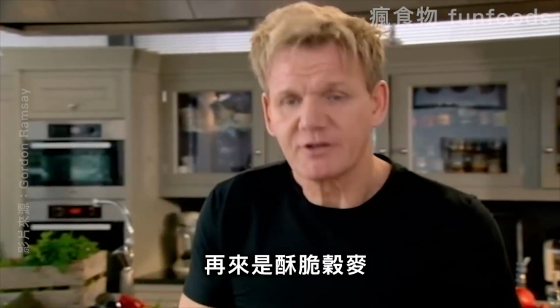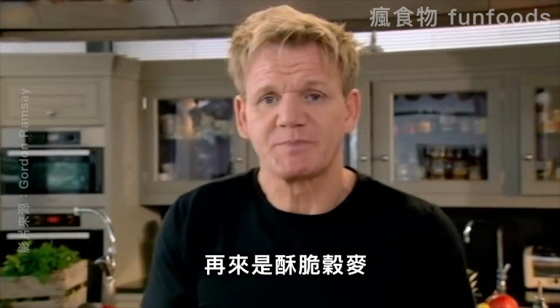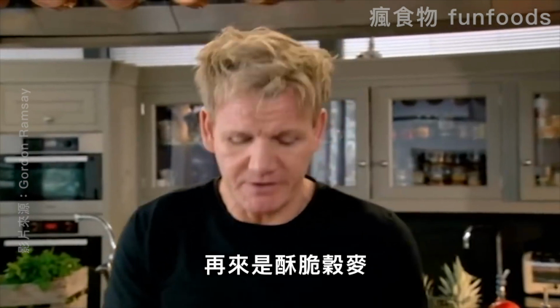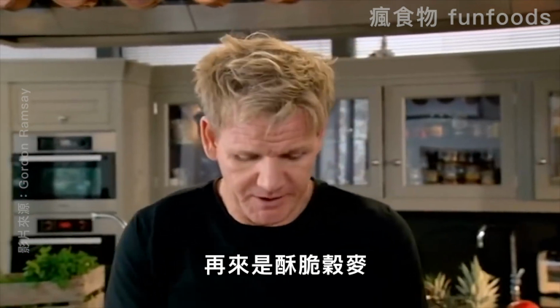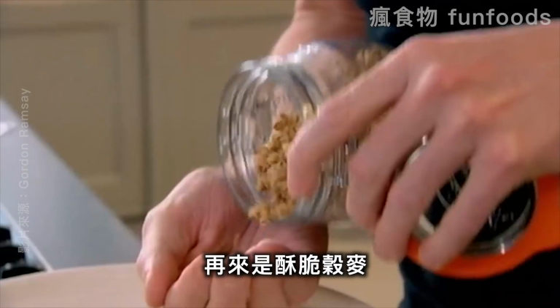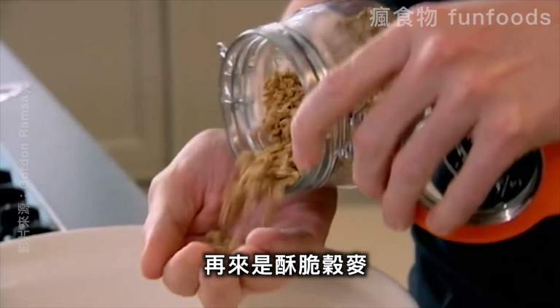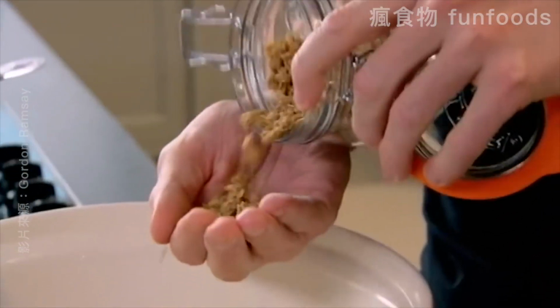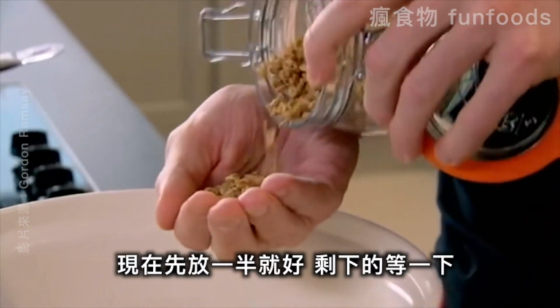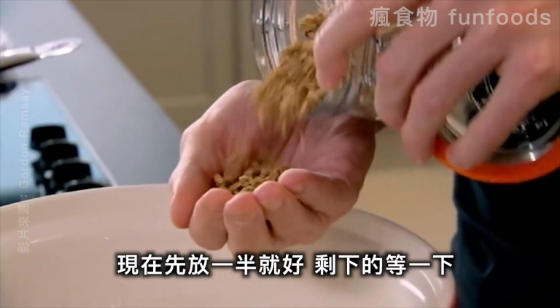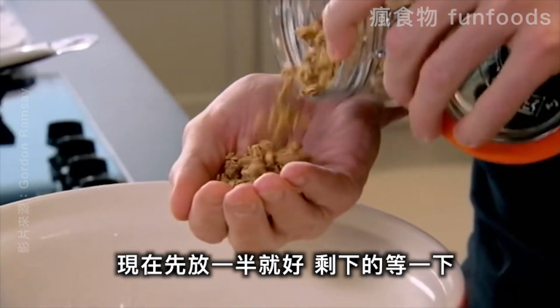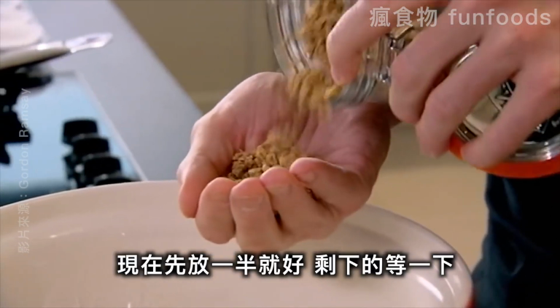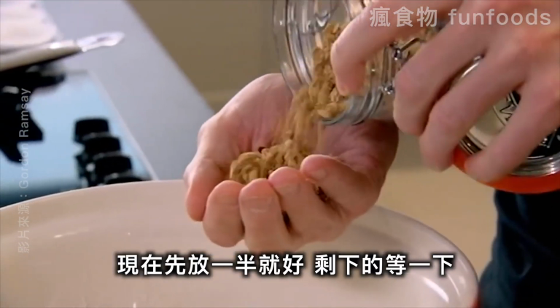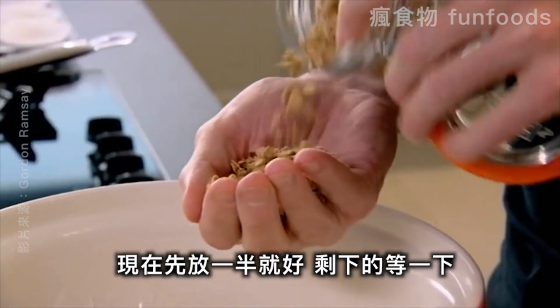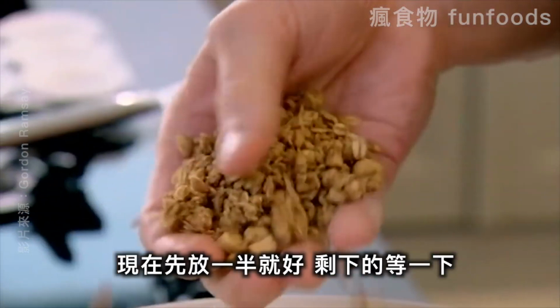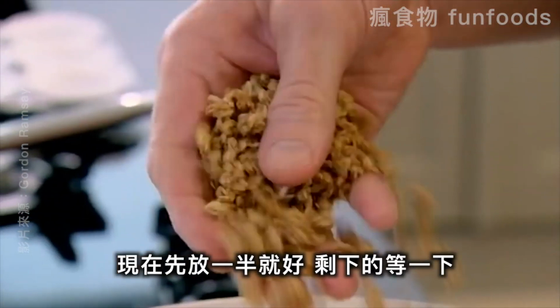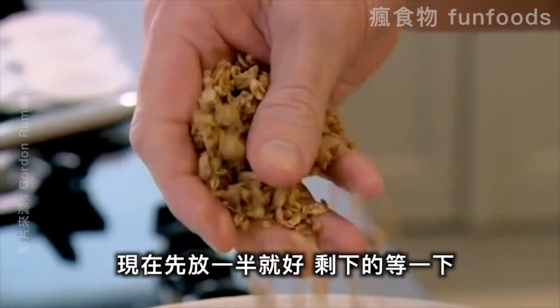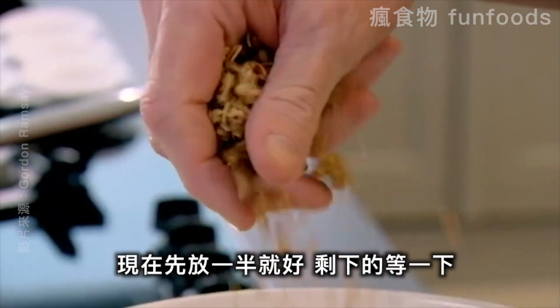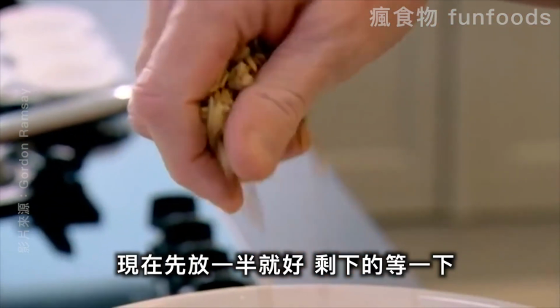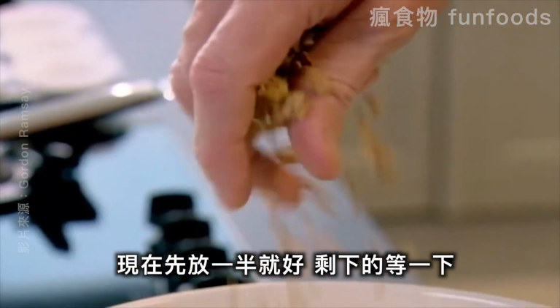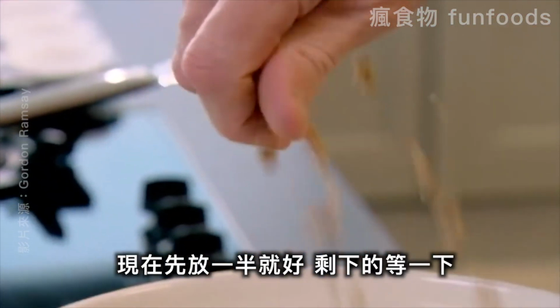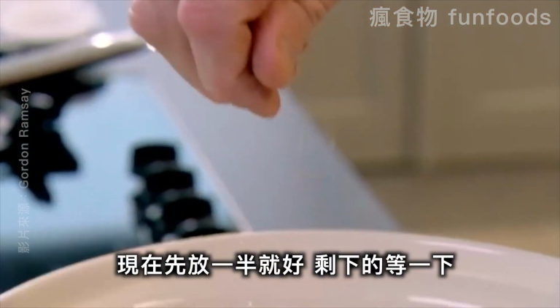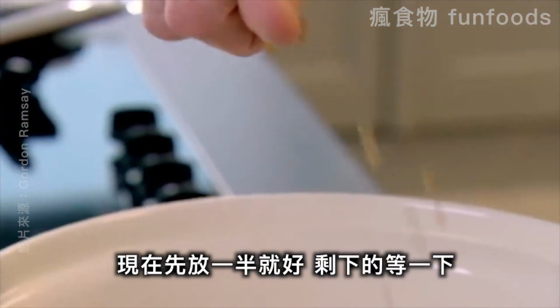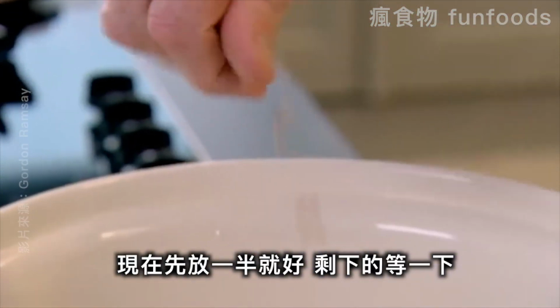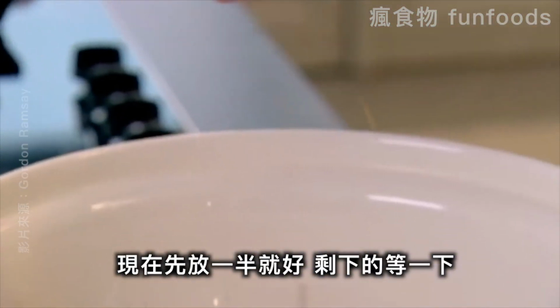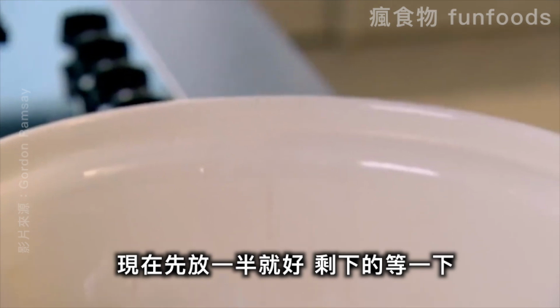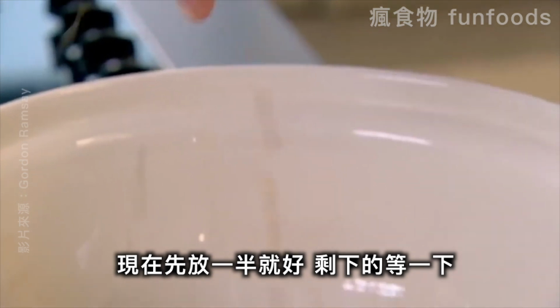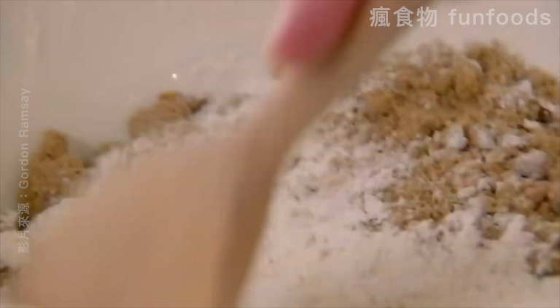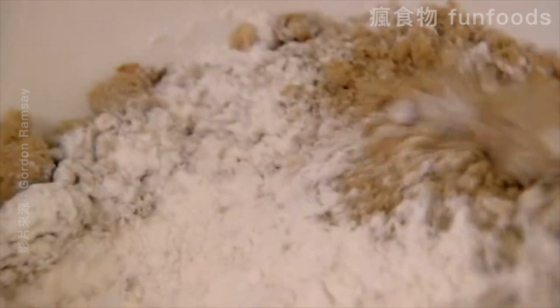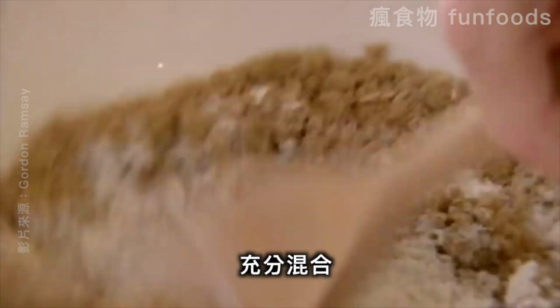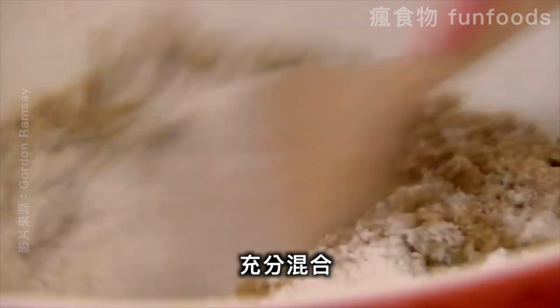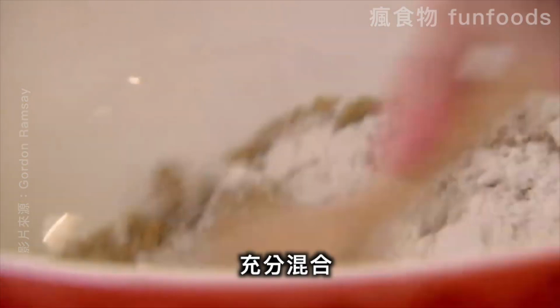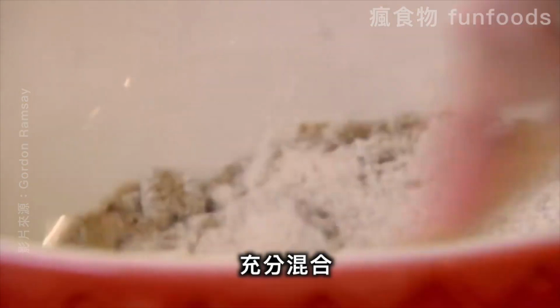And then my crispy granola. We're going to put half of this in now and save the other half to sprinkle on top of the muffin. Give that a really good mix.